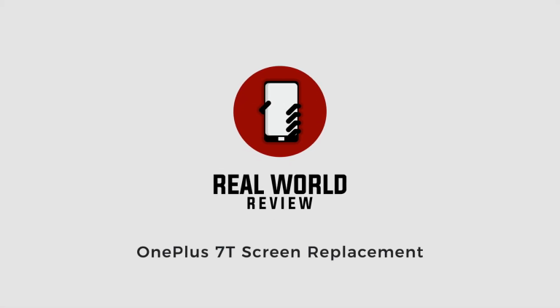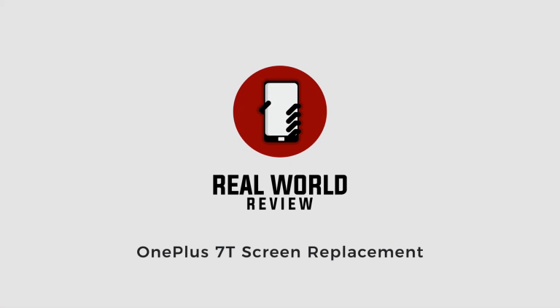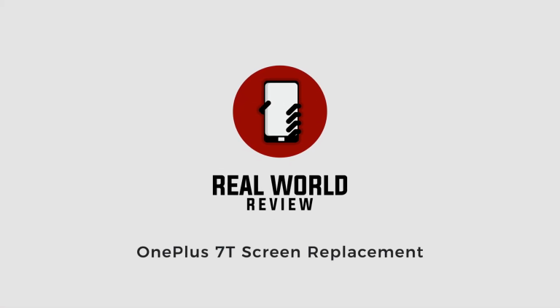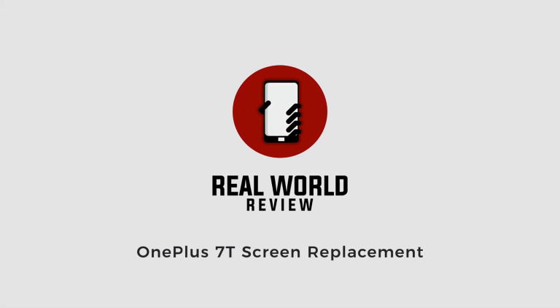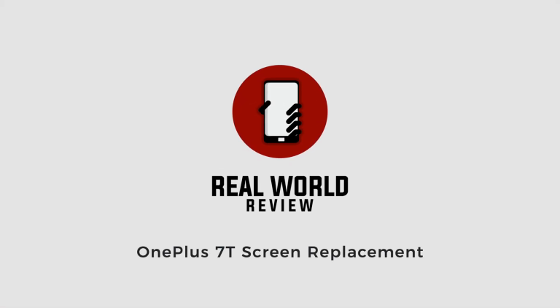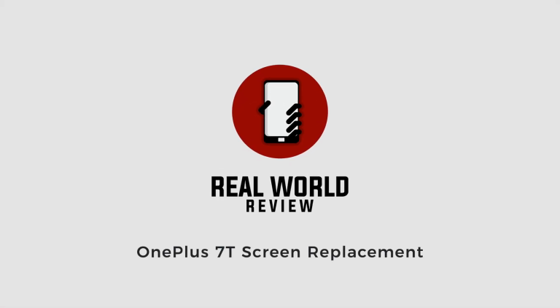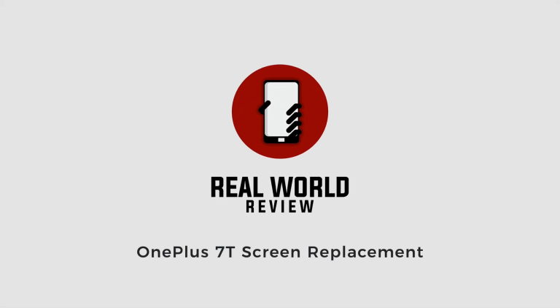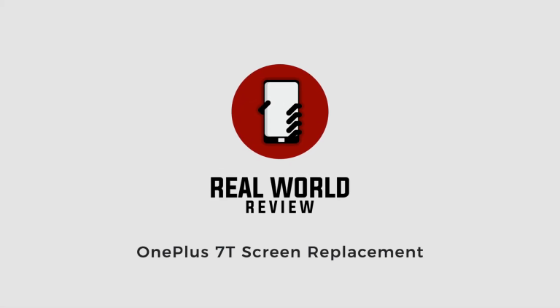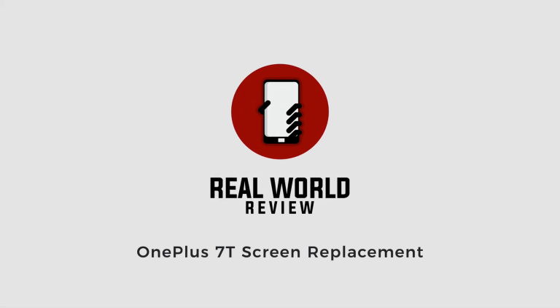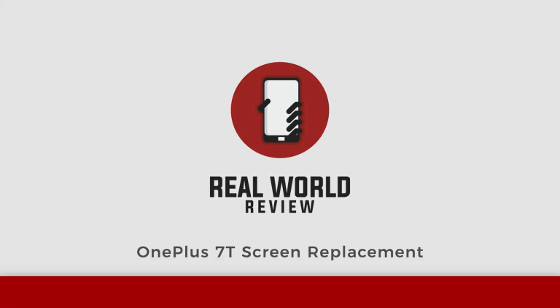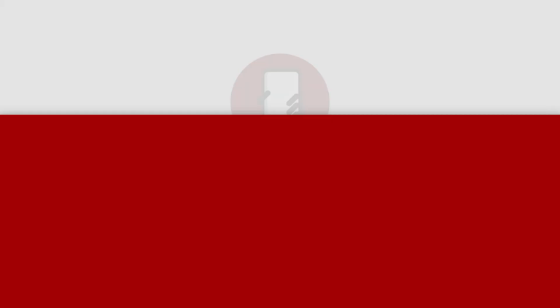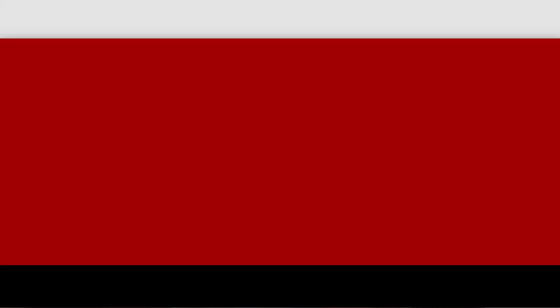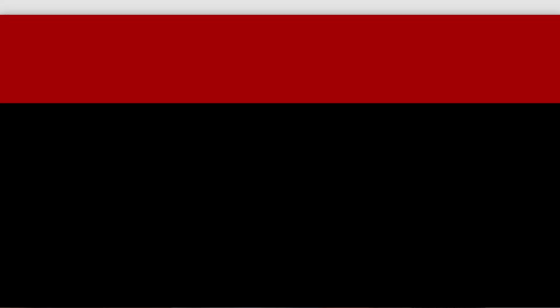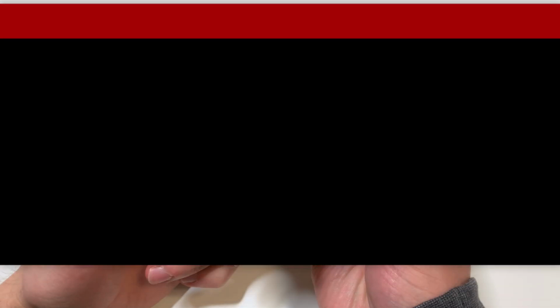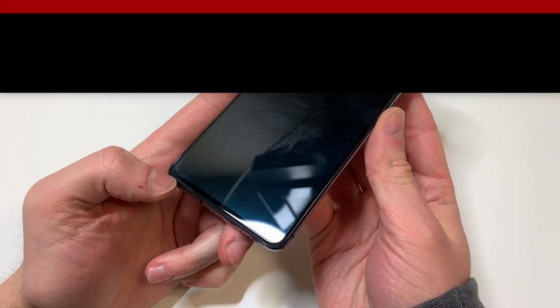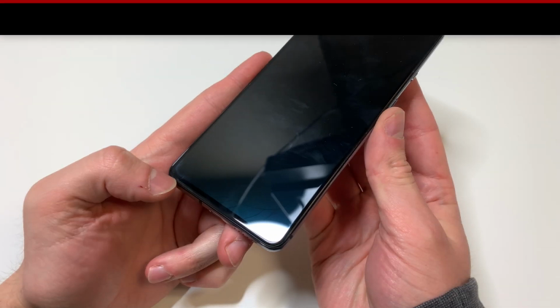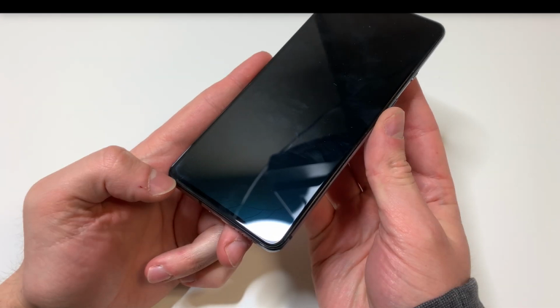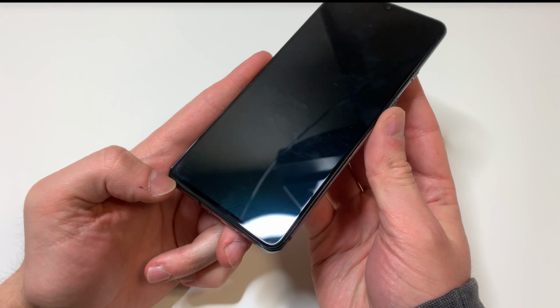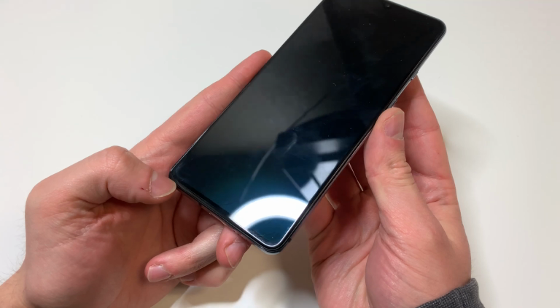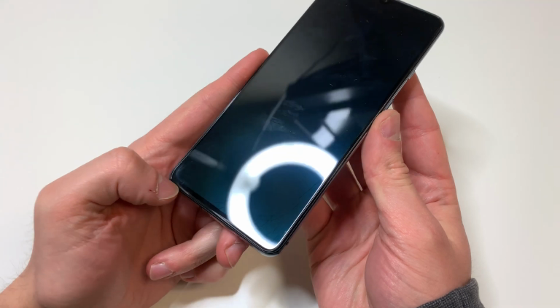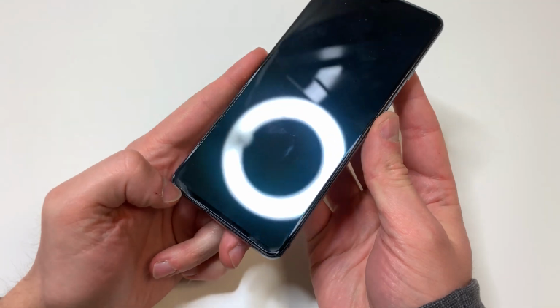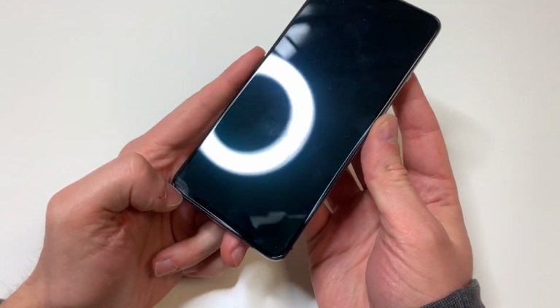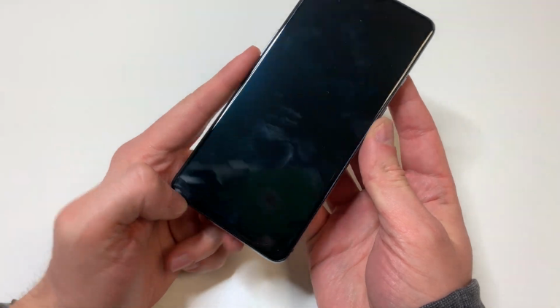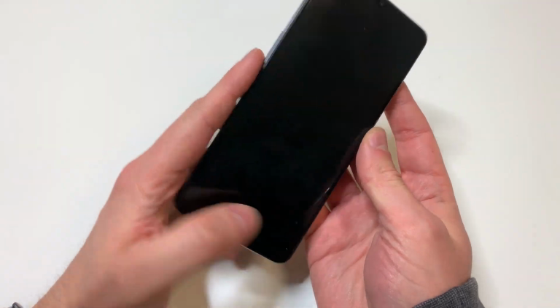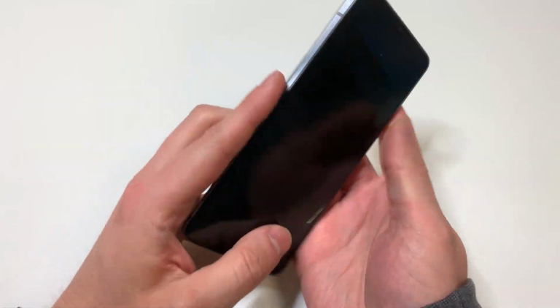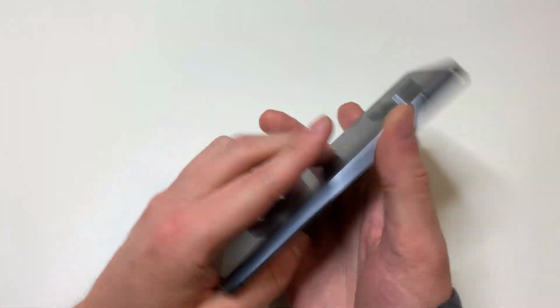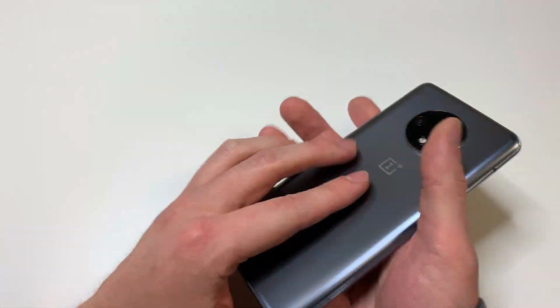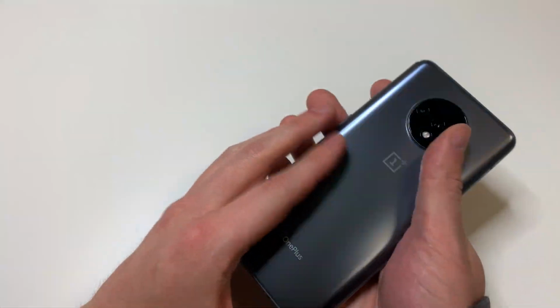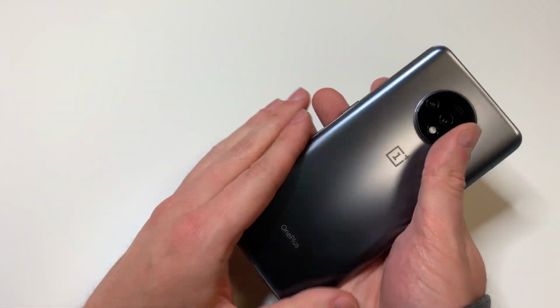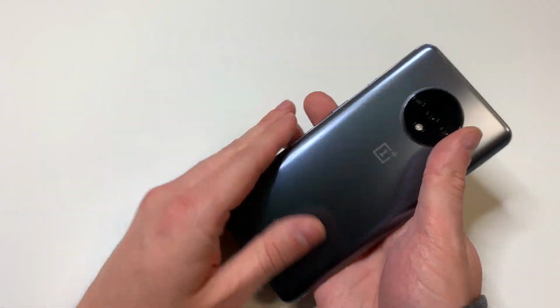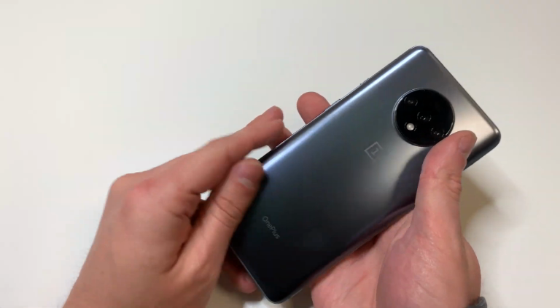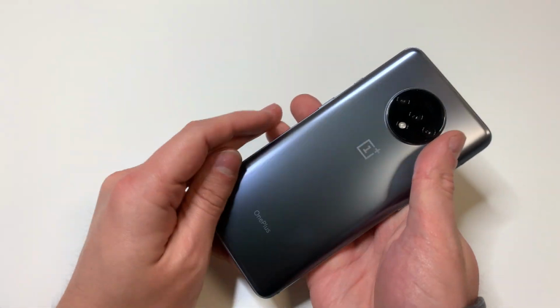Hello everyone, this is Matt from Real World Review, and today we're going to replace the screen on the OnePlus 7T.